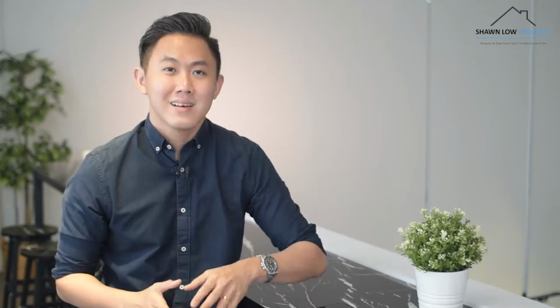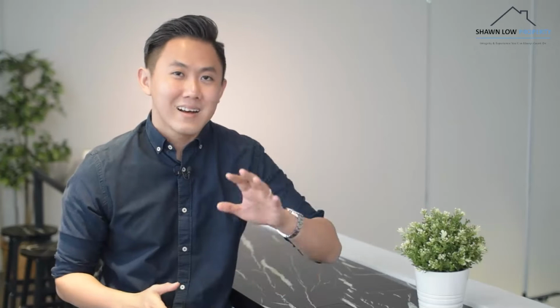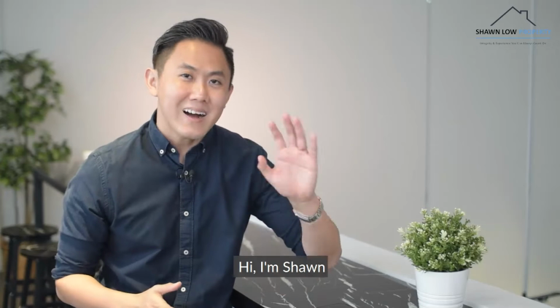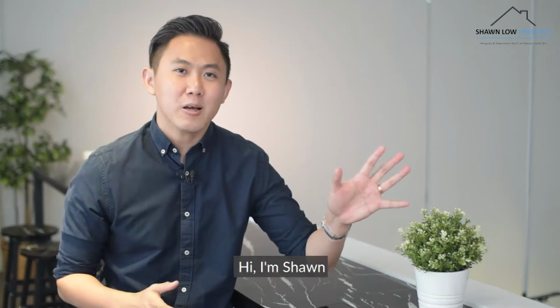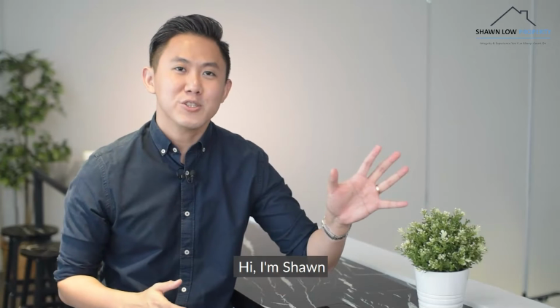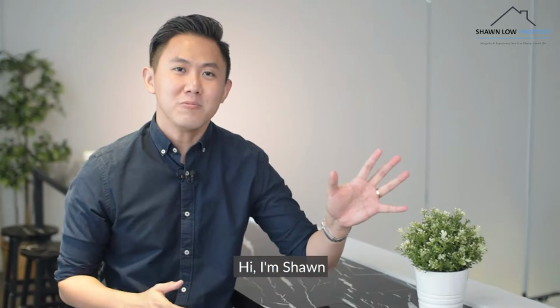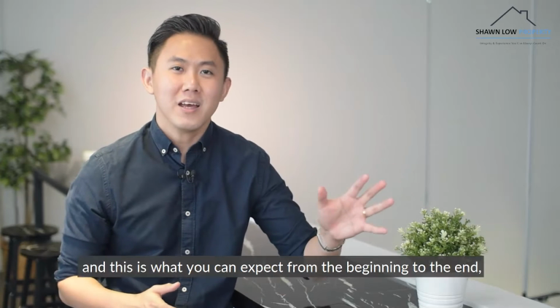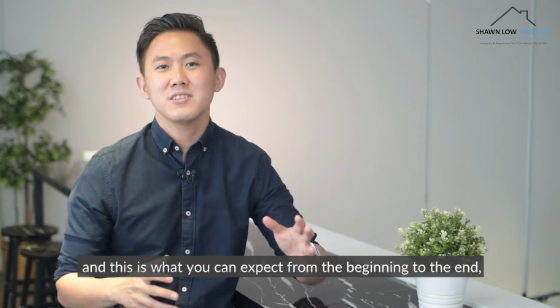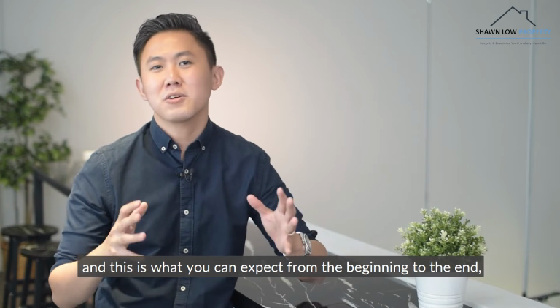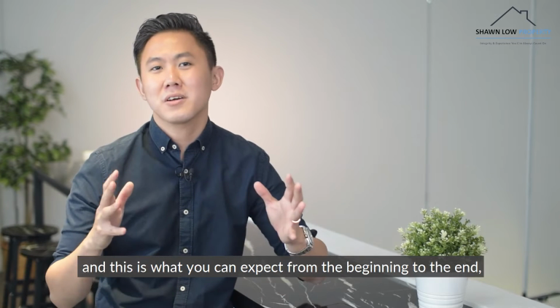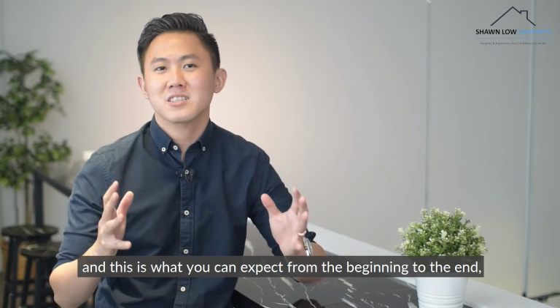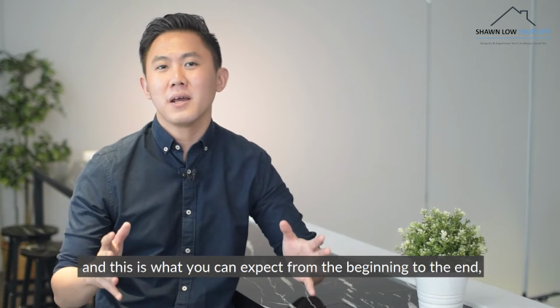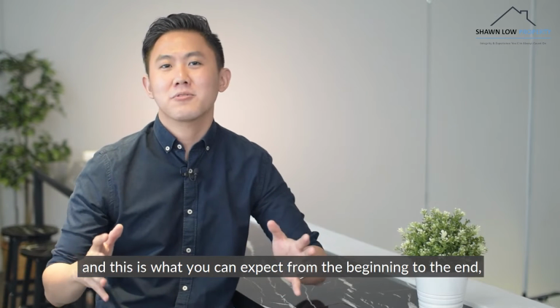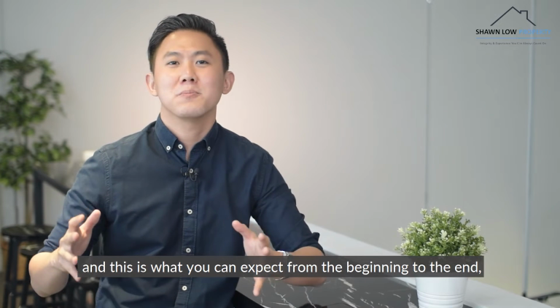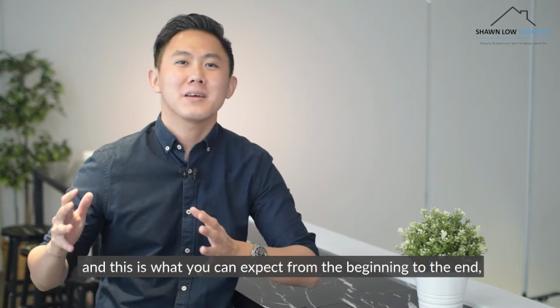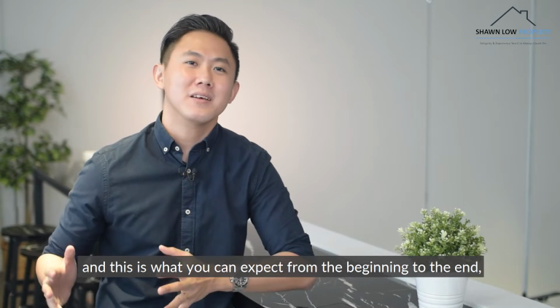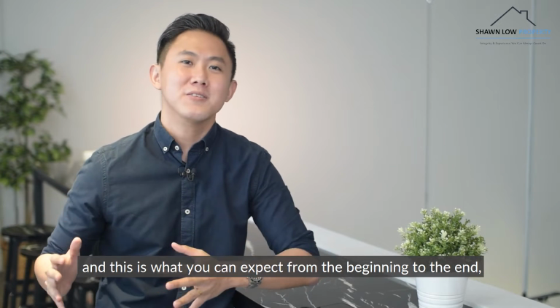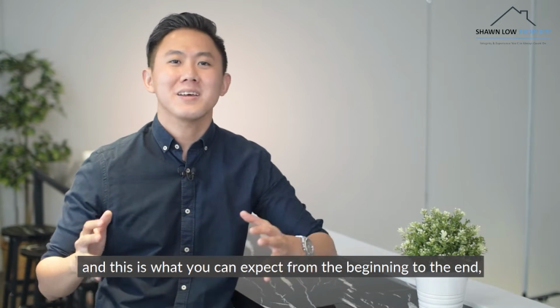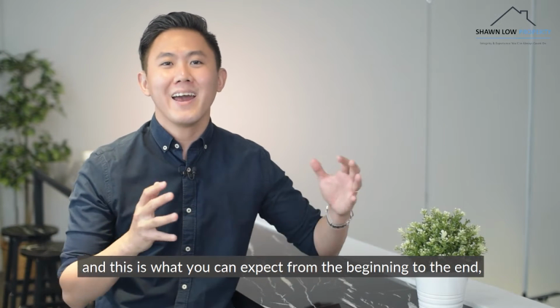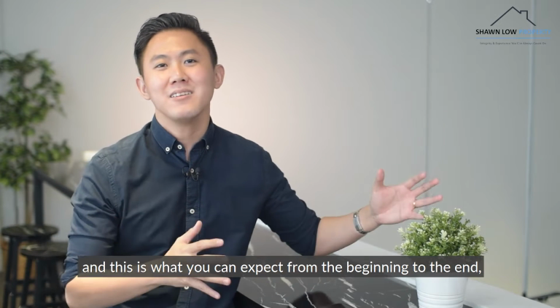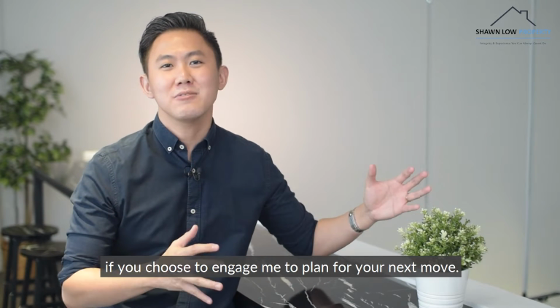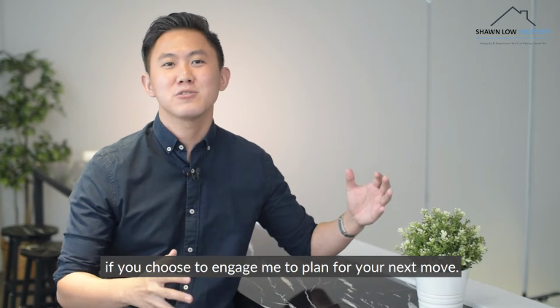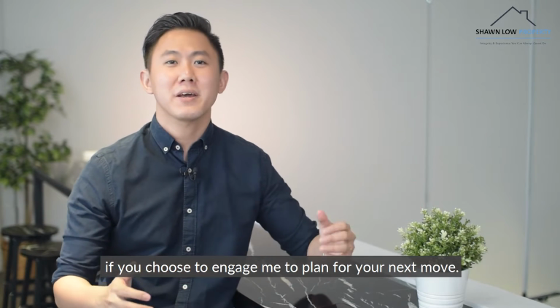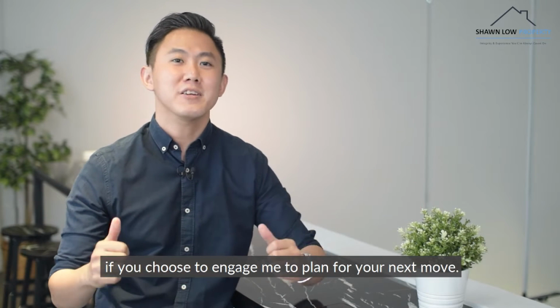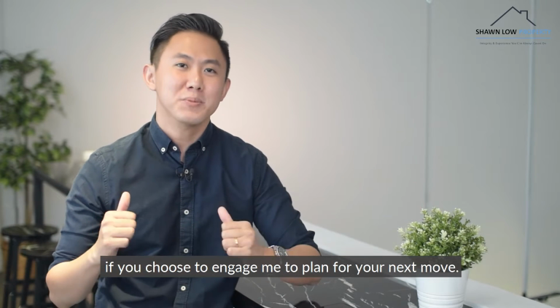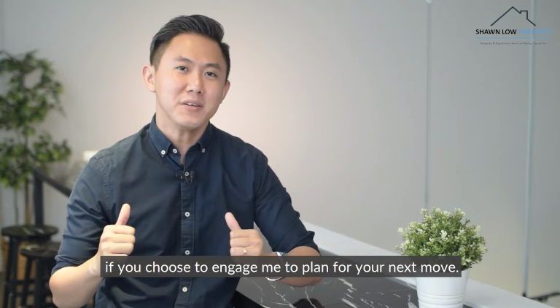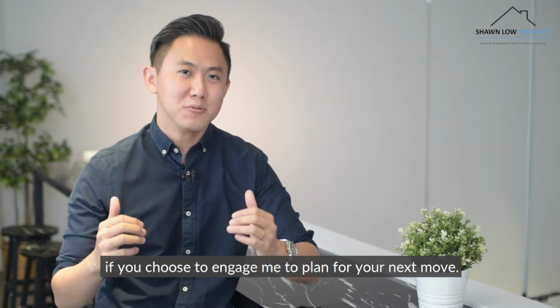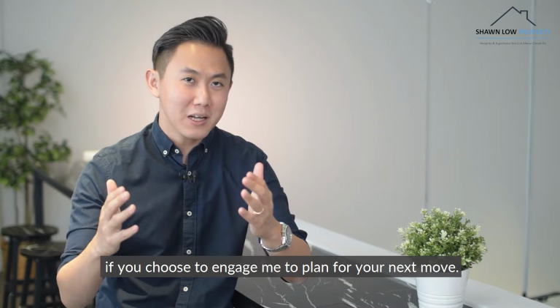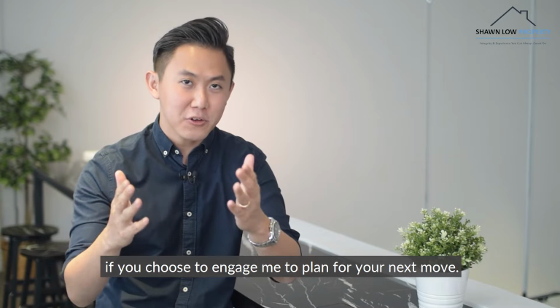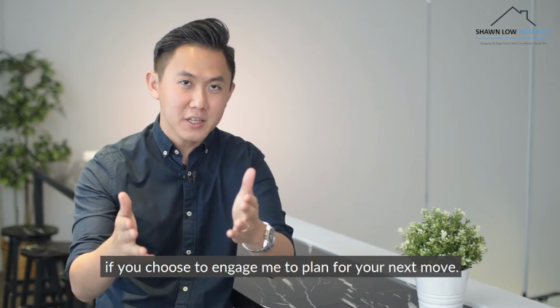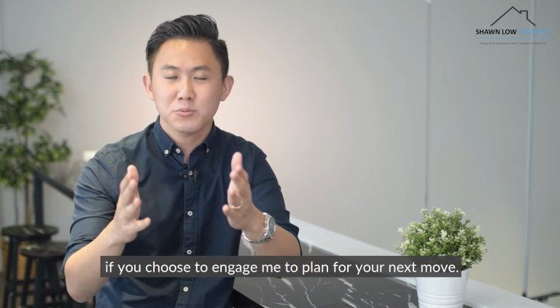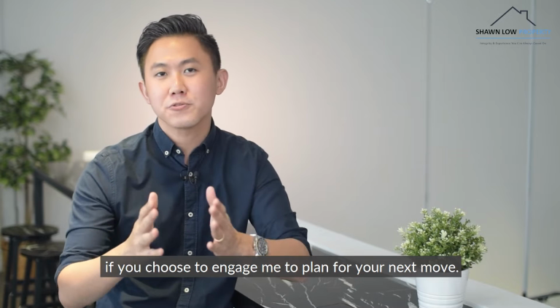Hi, I'm Sean and this is what you can expect from the beginning to the end if you choose to engage me to plan for your next move.